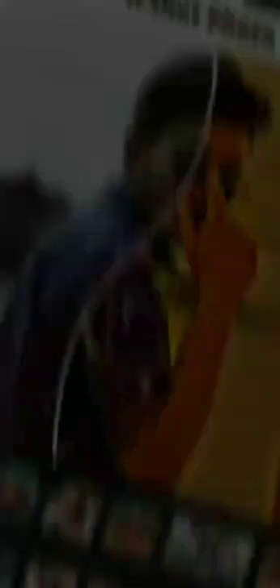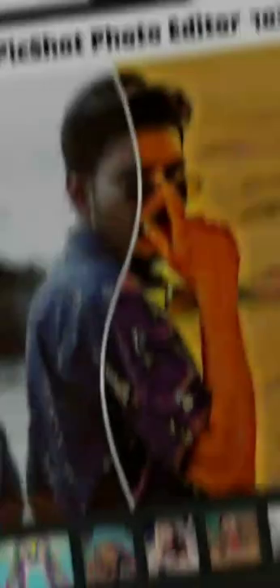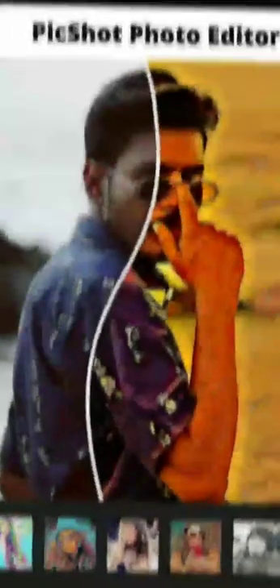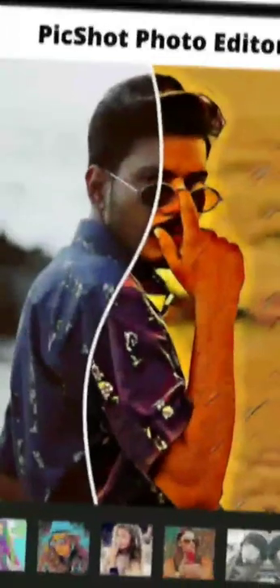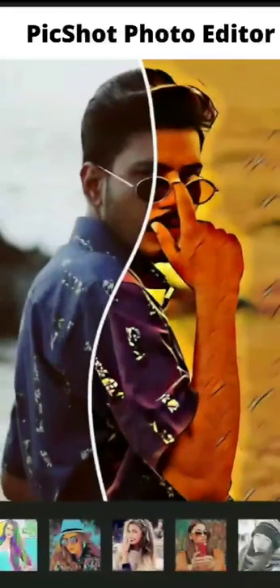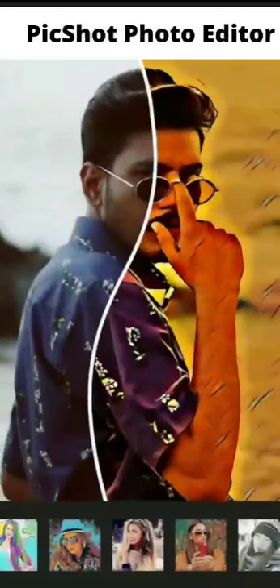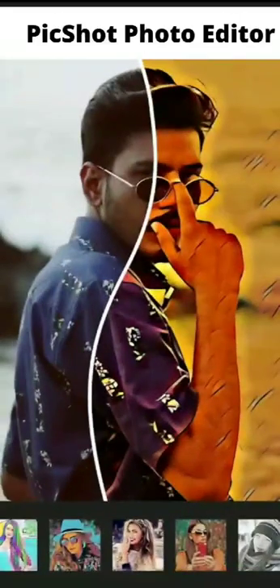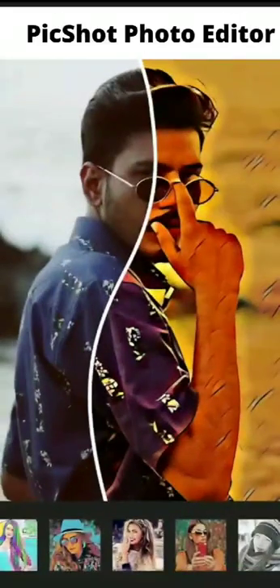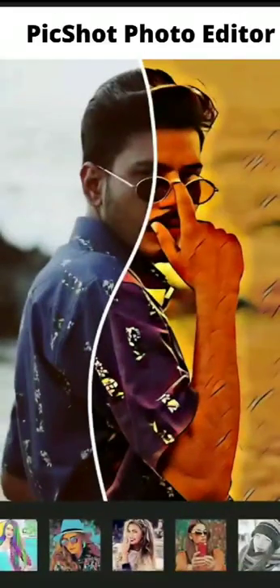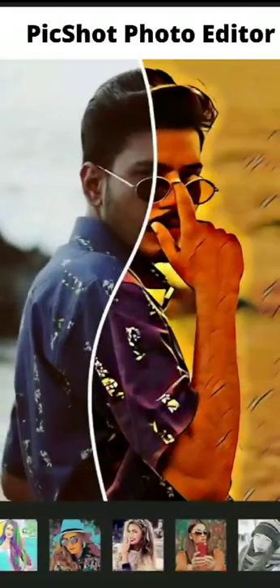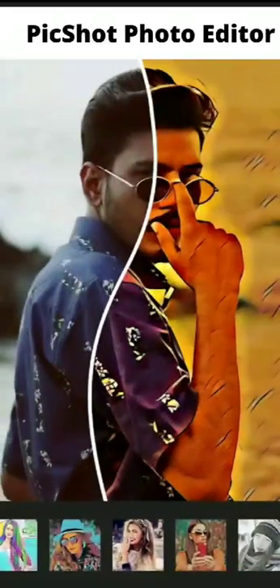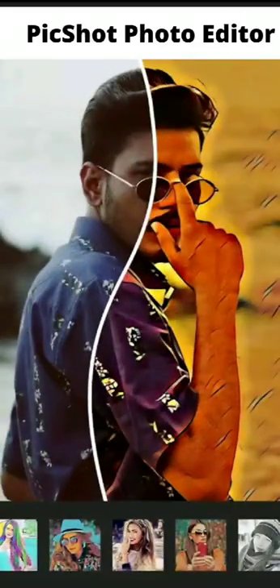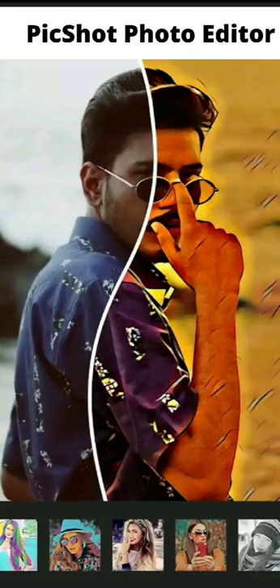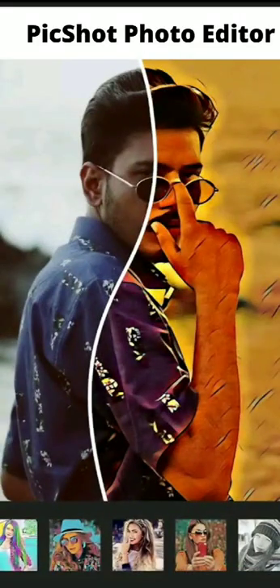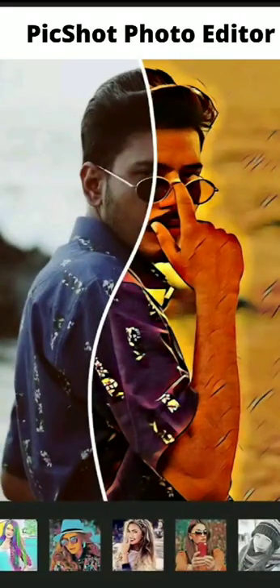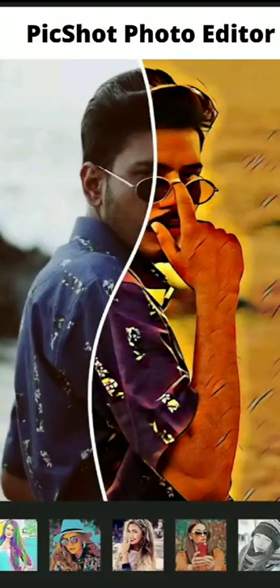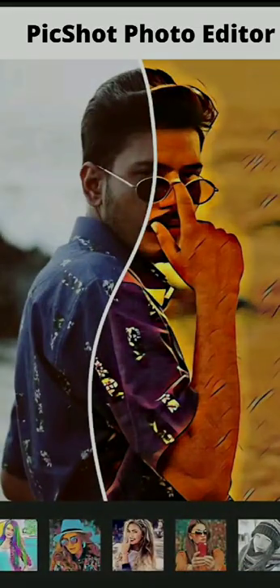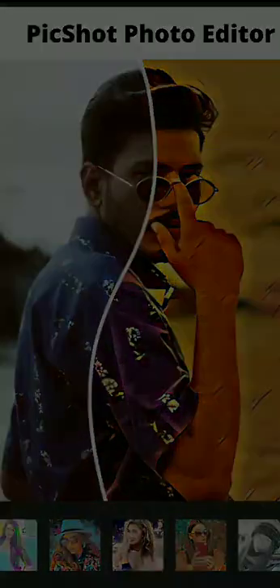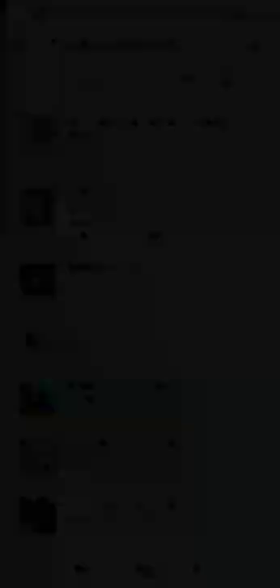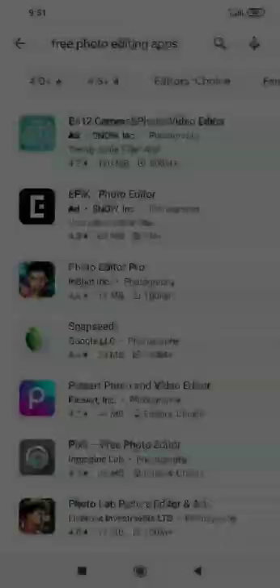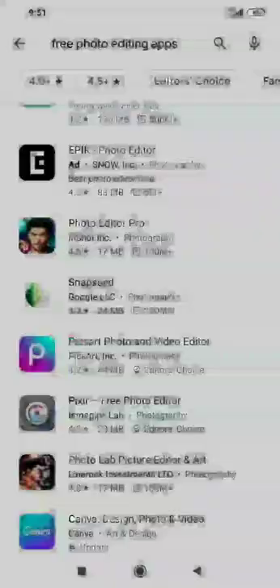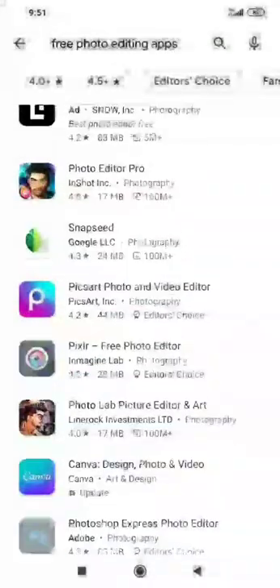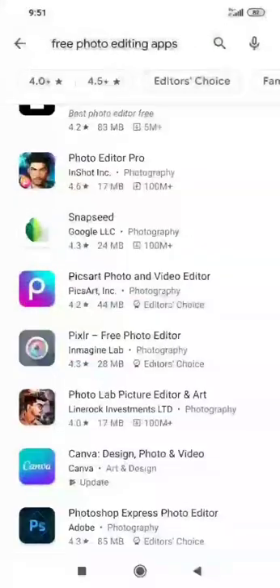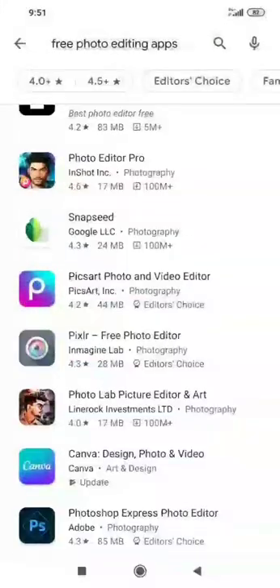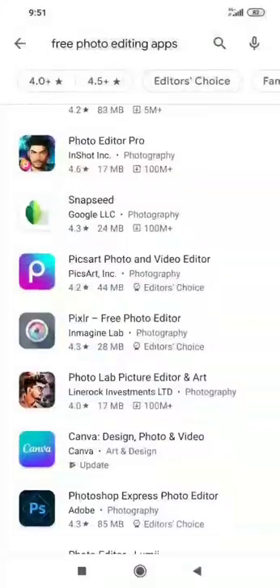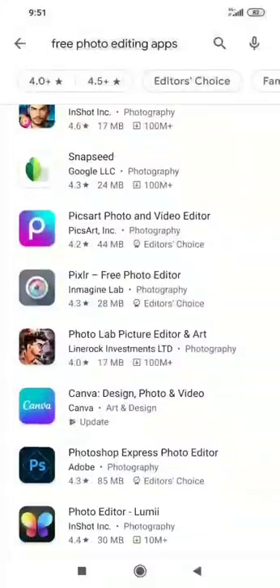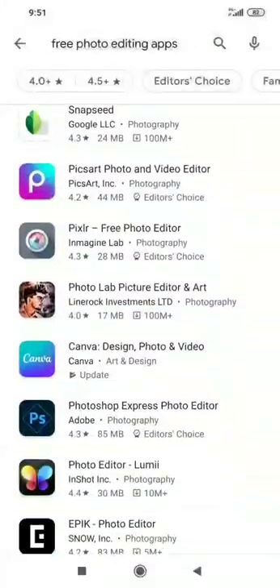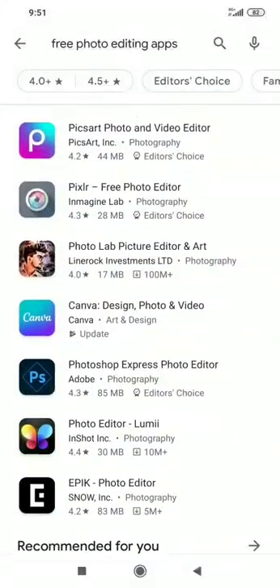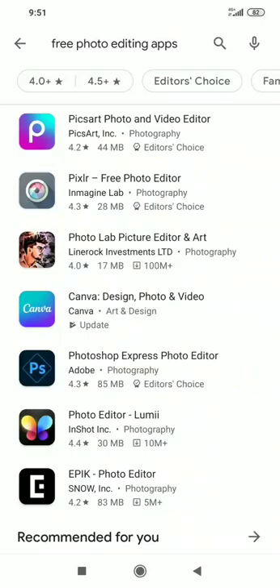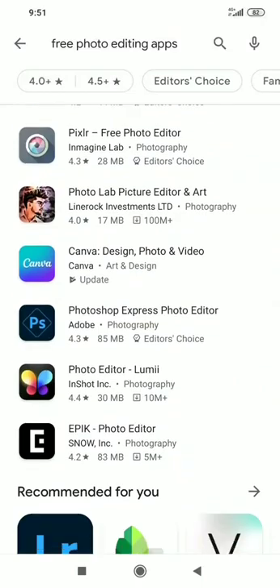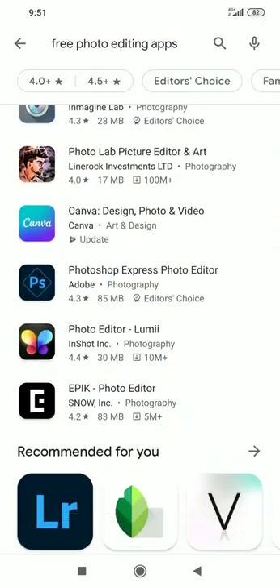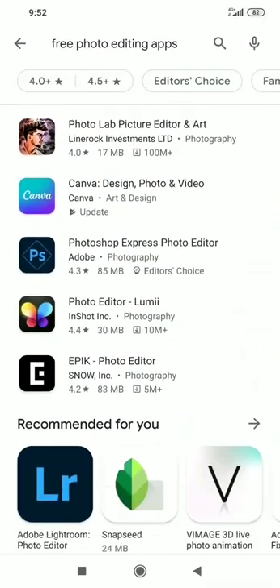A bonus for you: PicShot Photo Editor. If you like the video, please like and share.